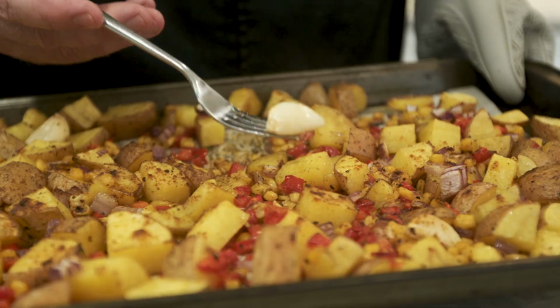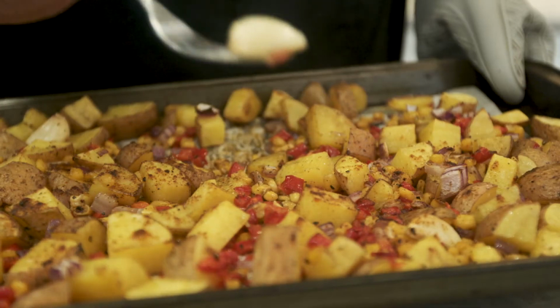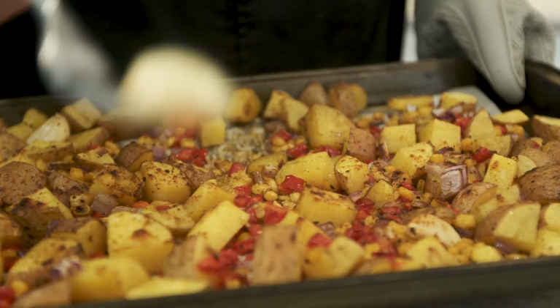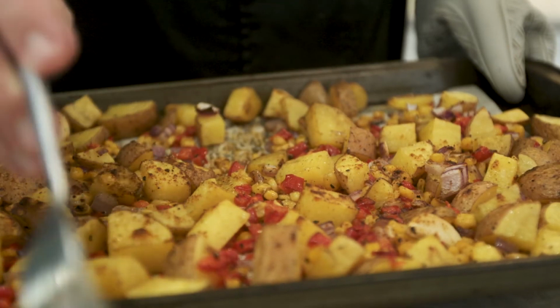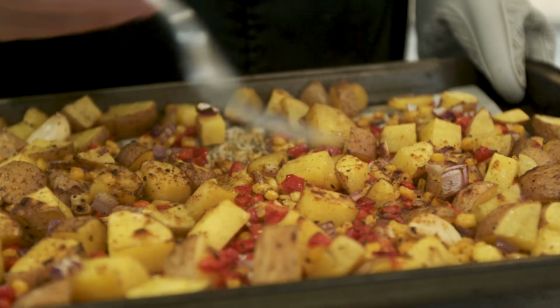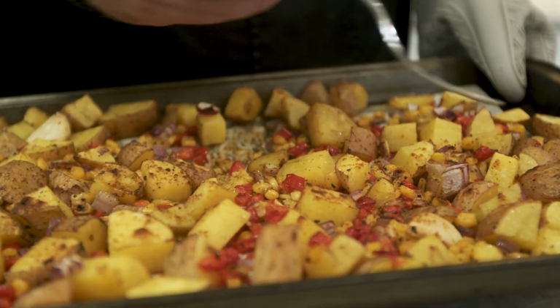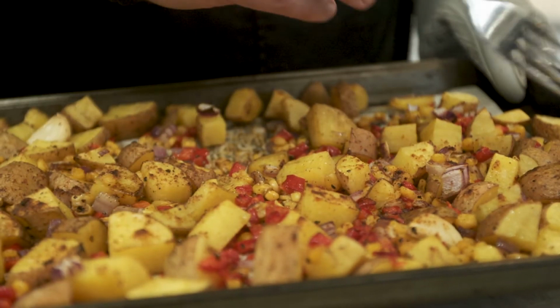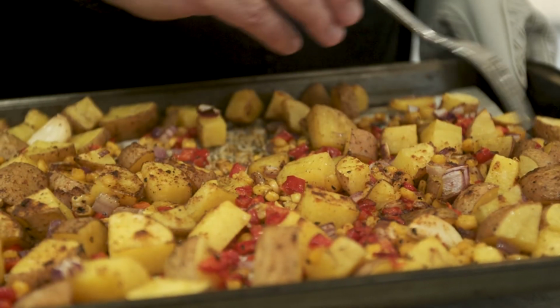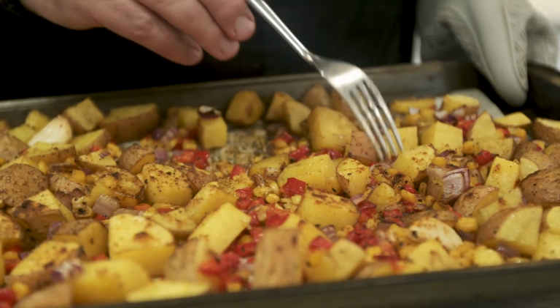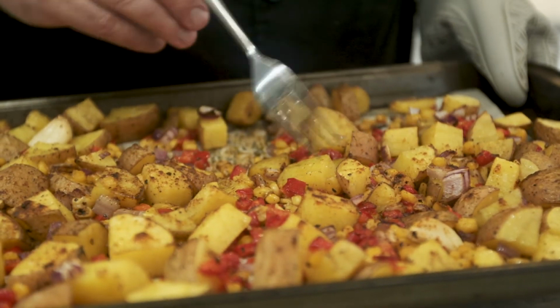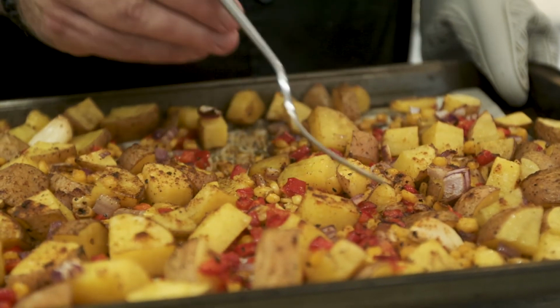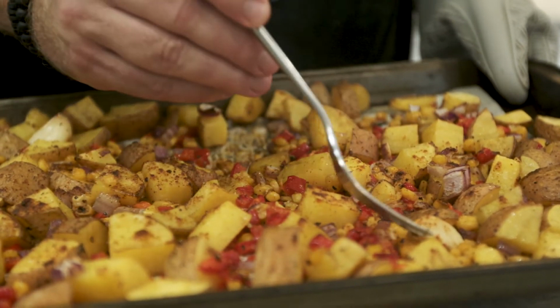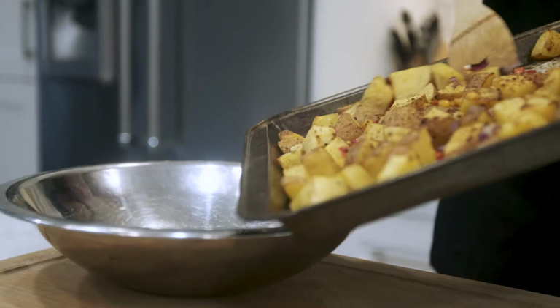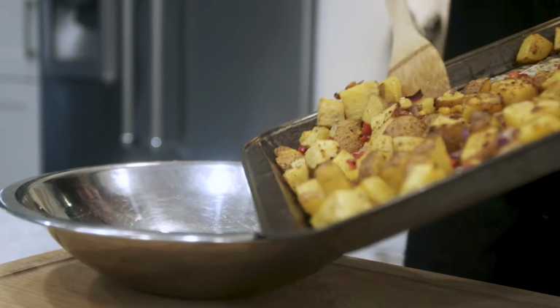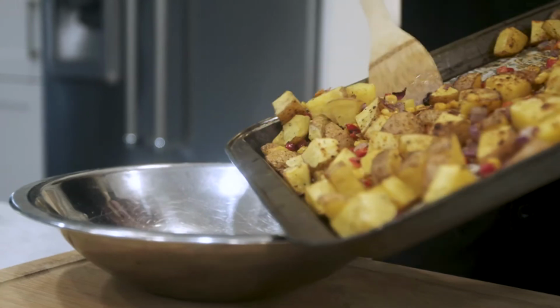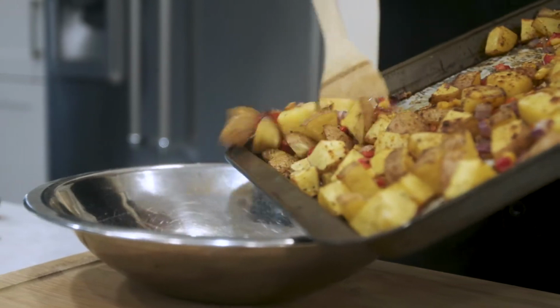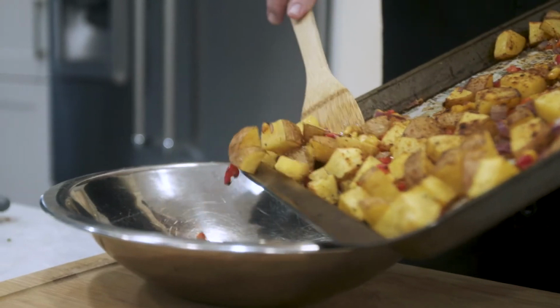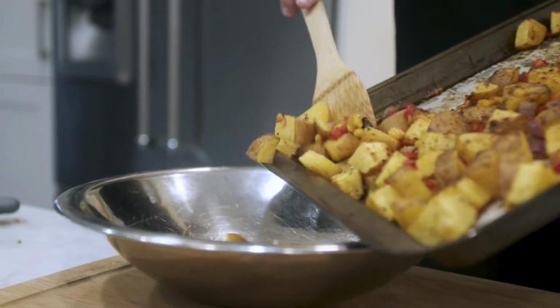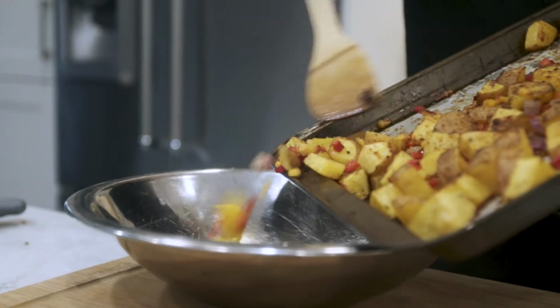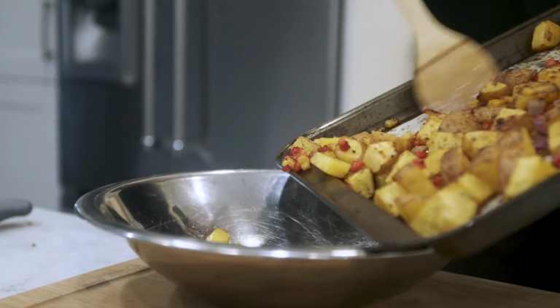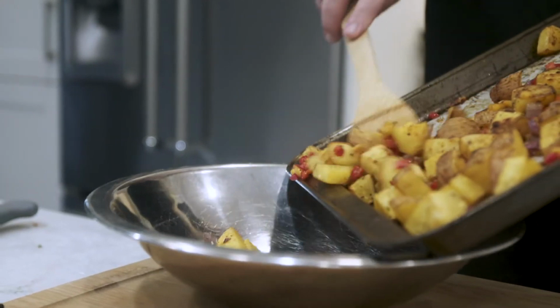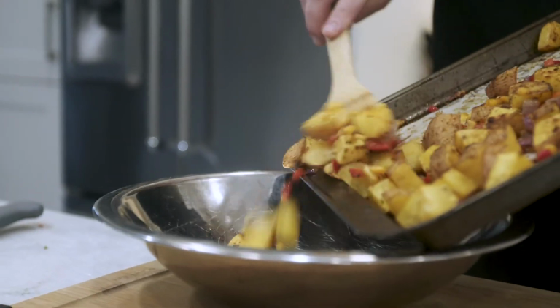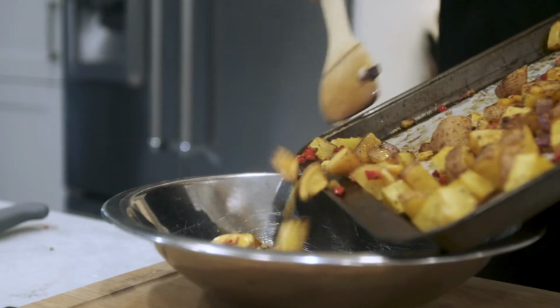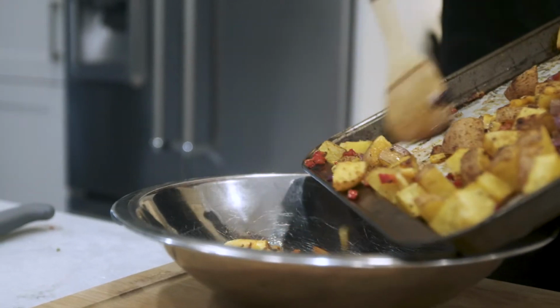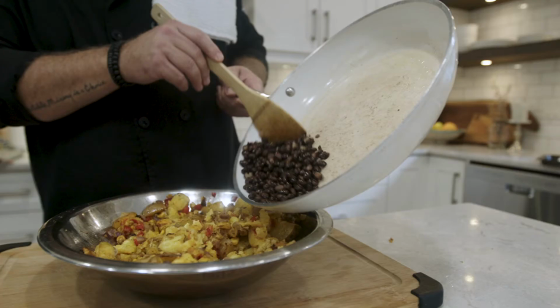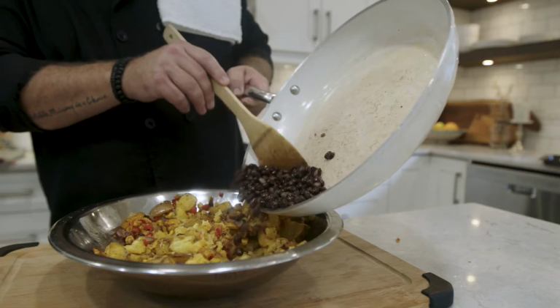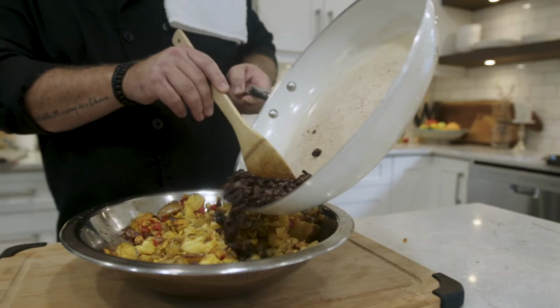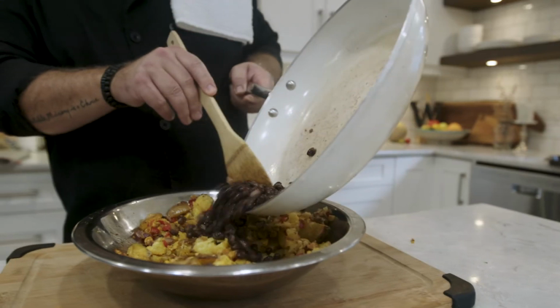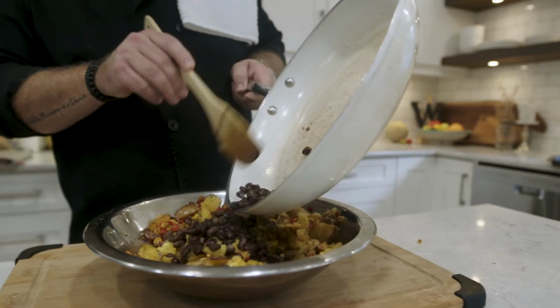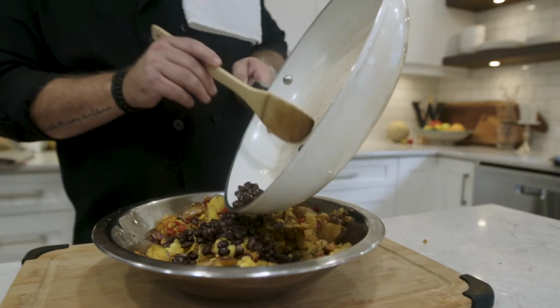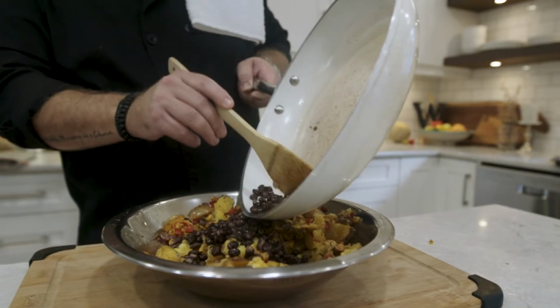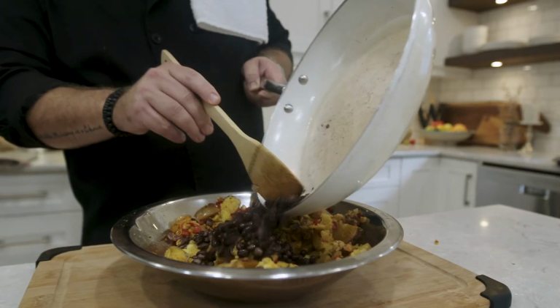Remove the garlic cloves. Transfer the entire potato mixture and the black beans into a bowl.